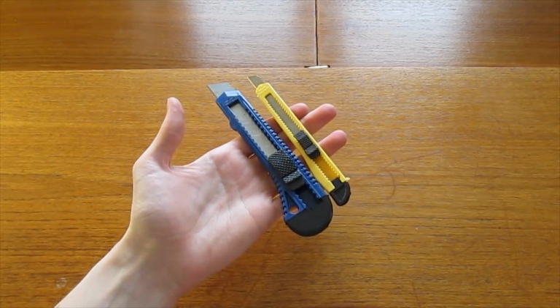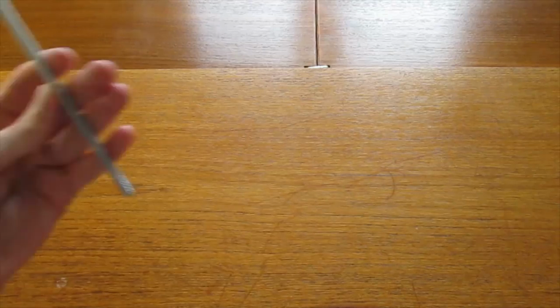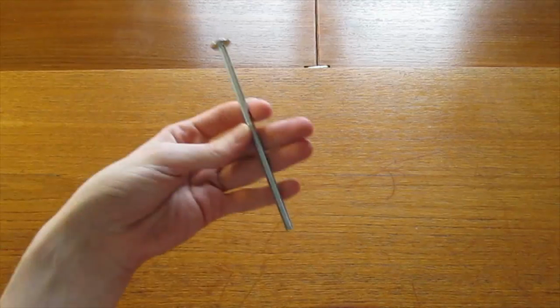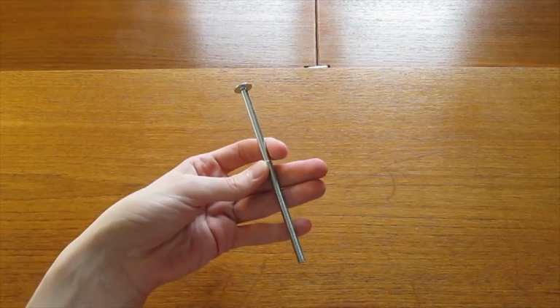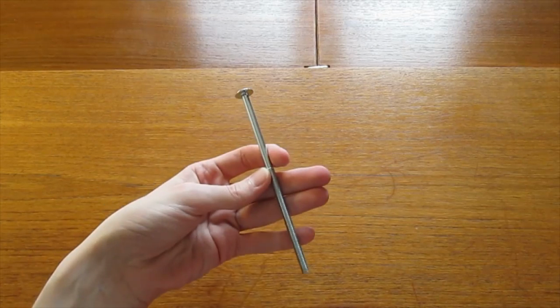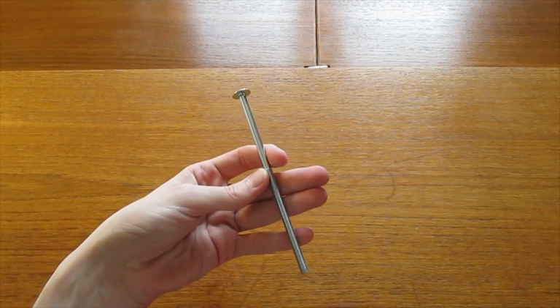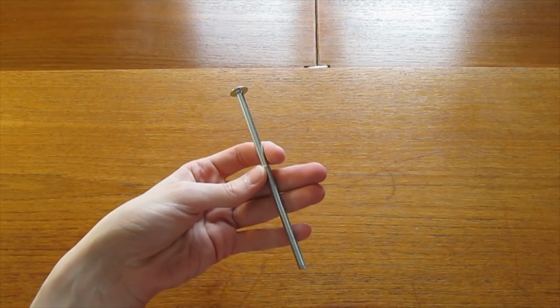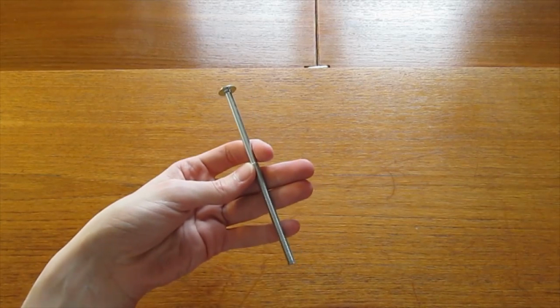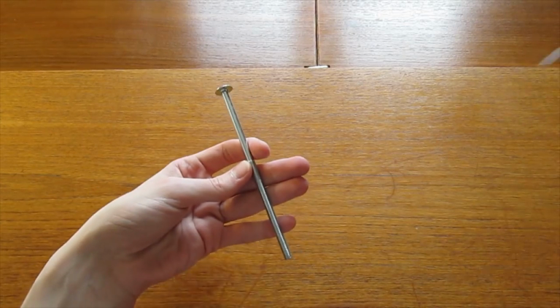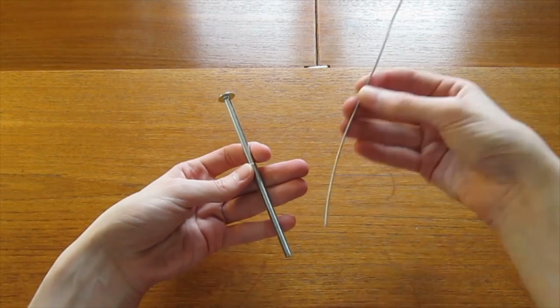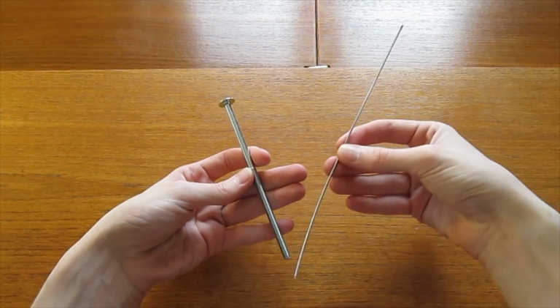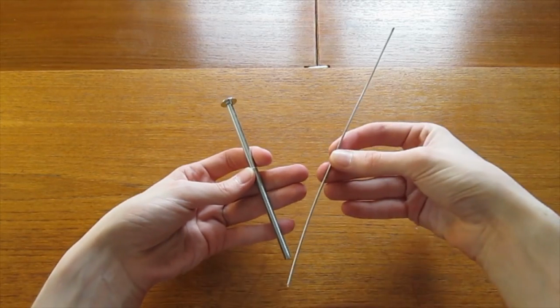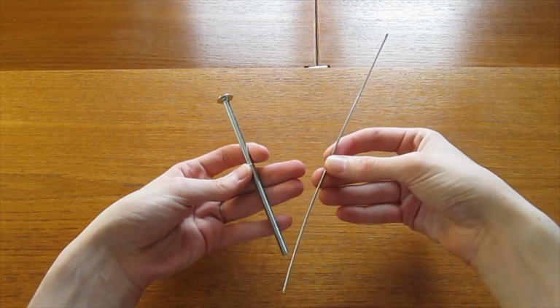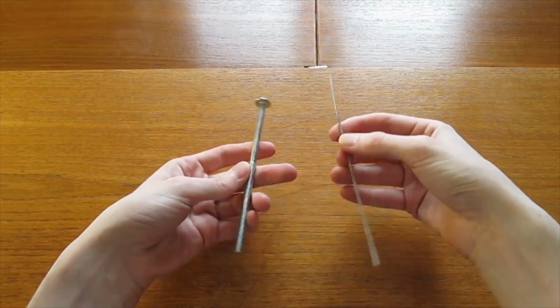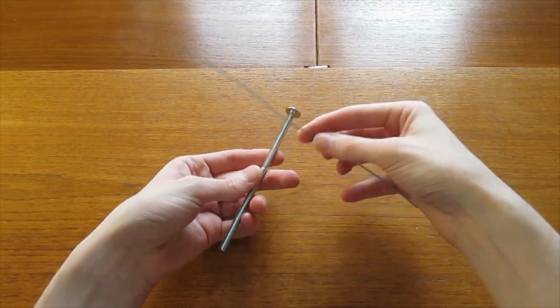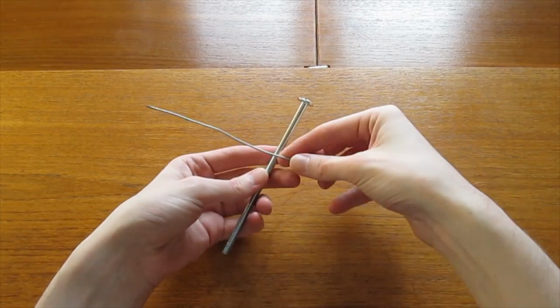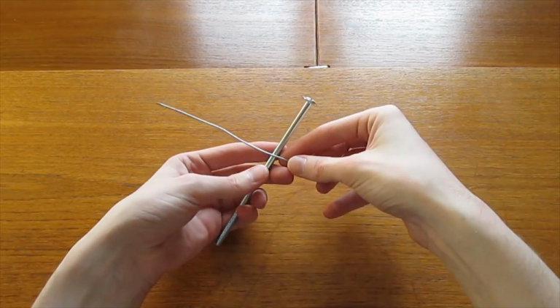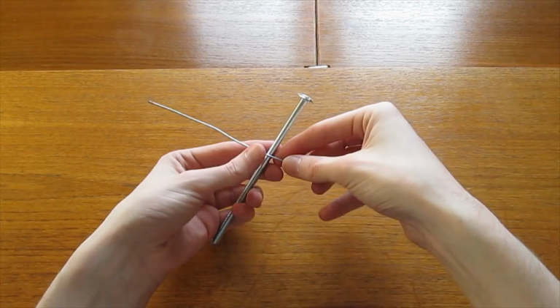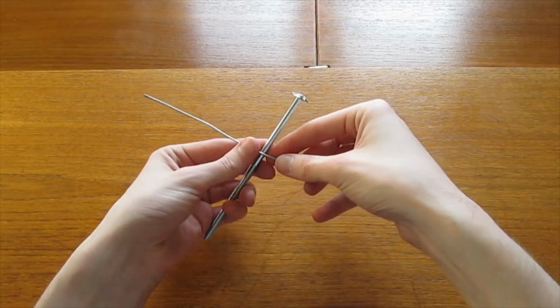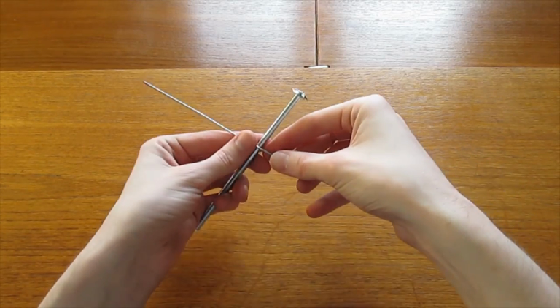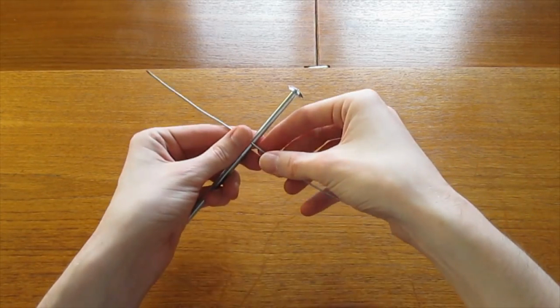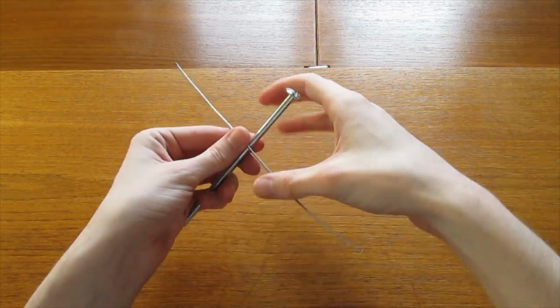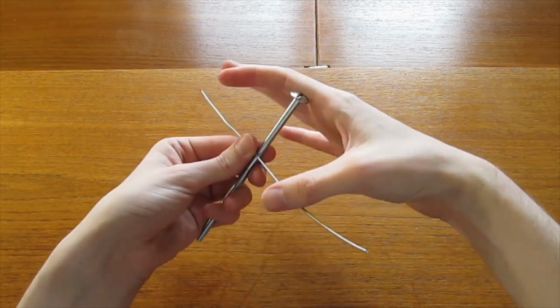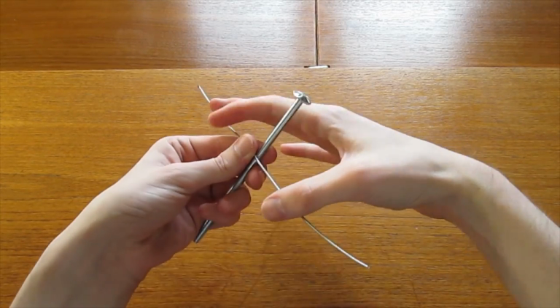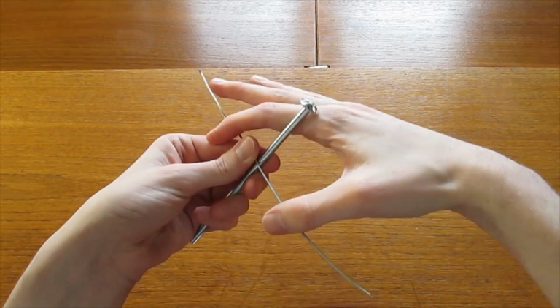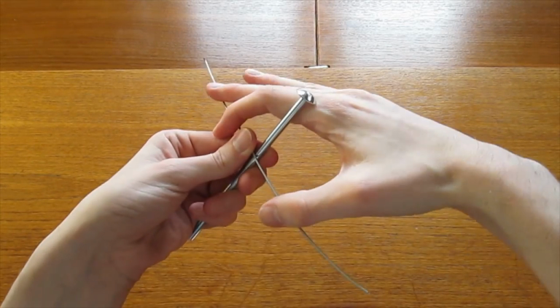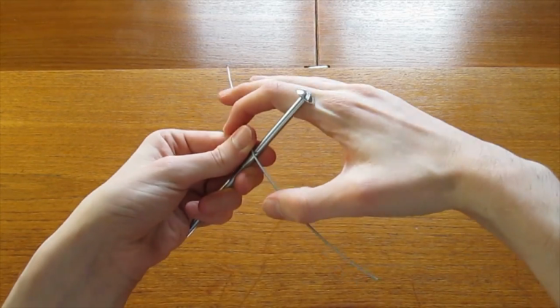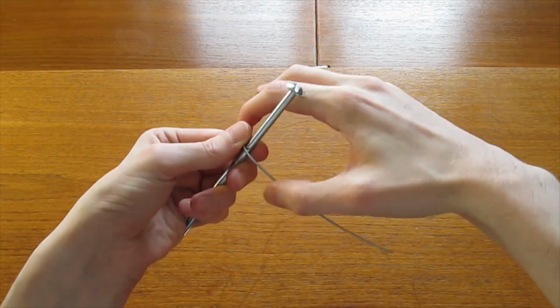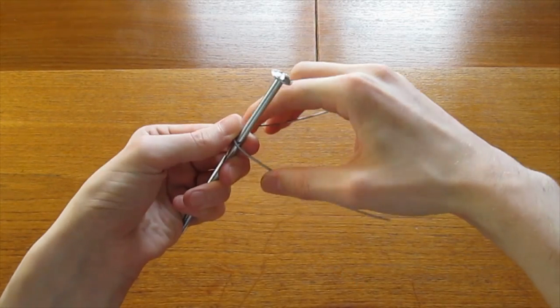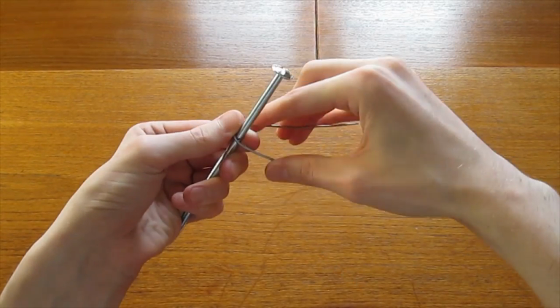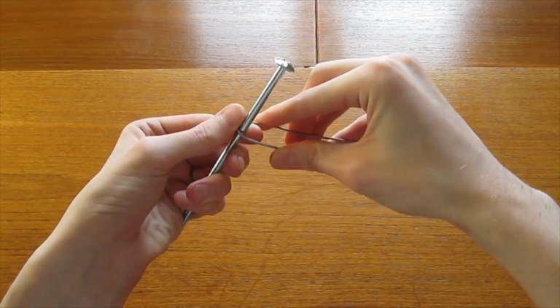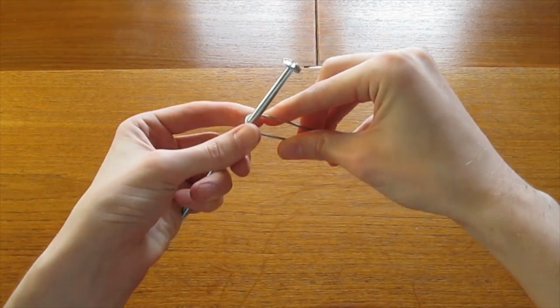First, let's take a piece of wire and wrap it around the bolt to create a support structure for the arms.